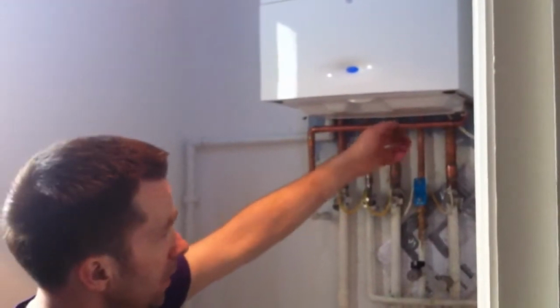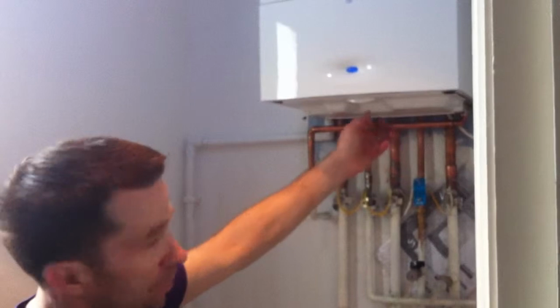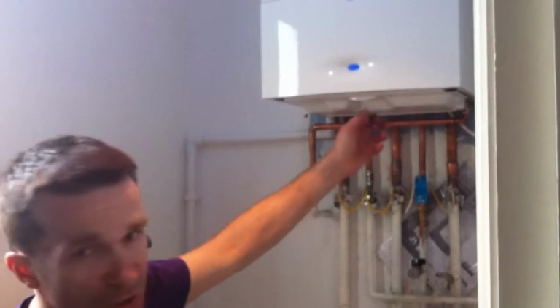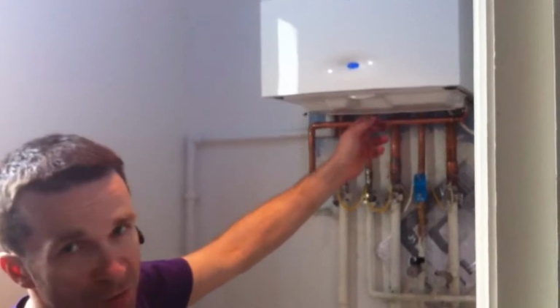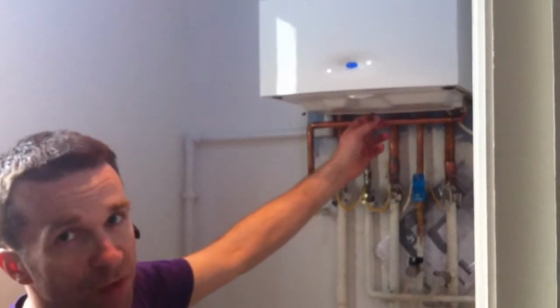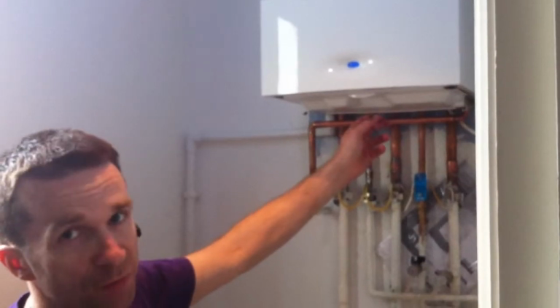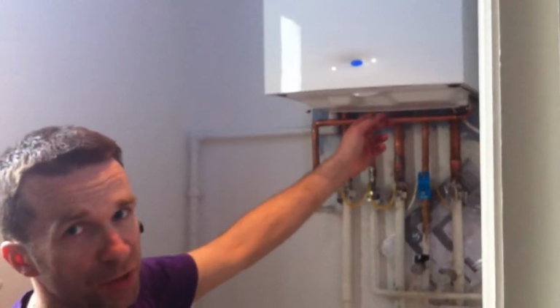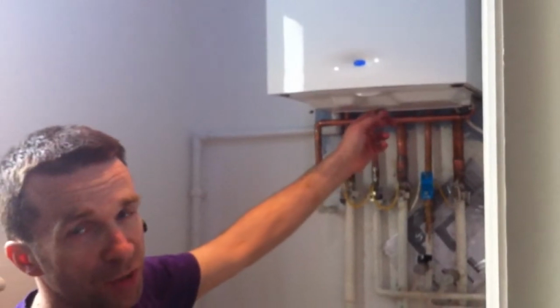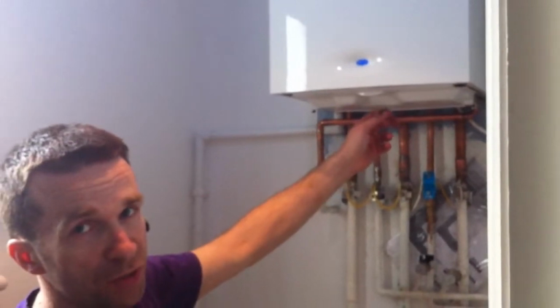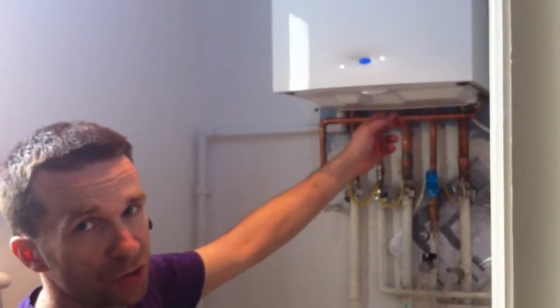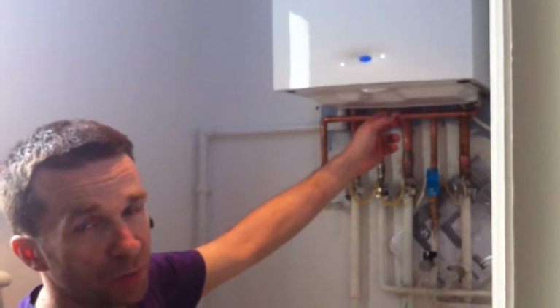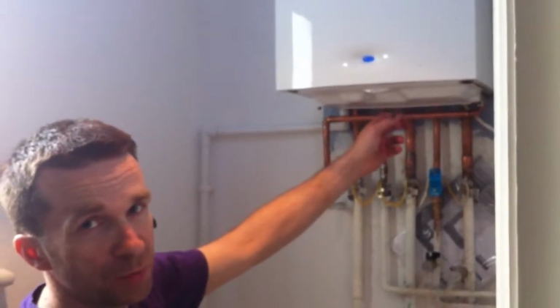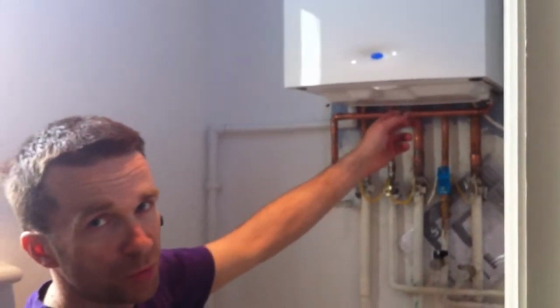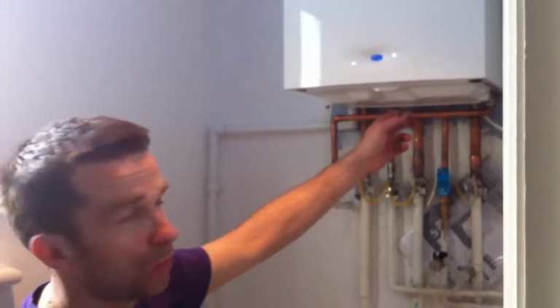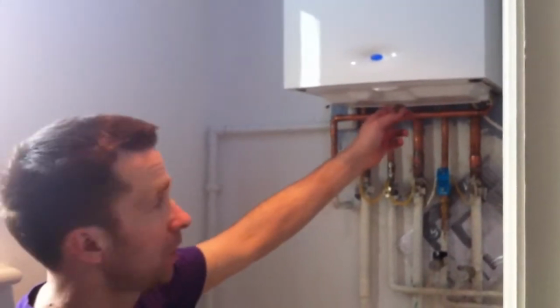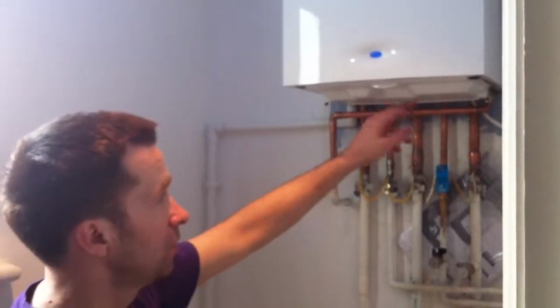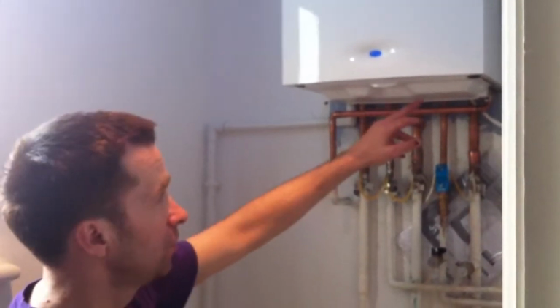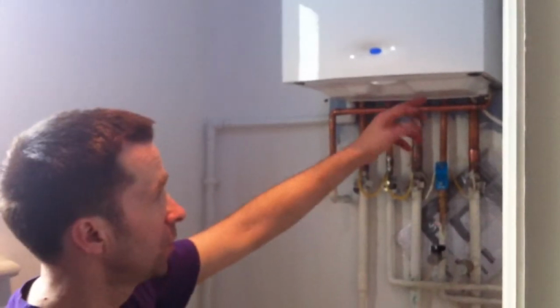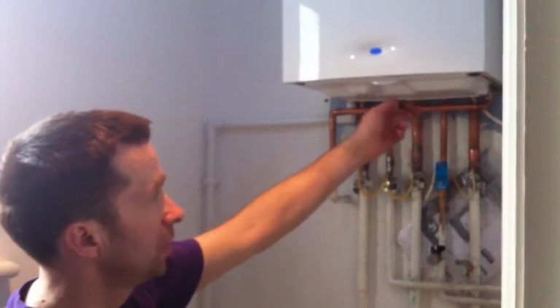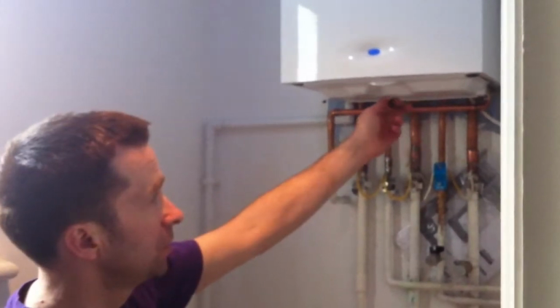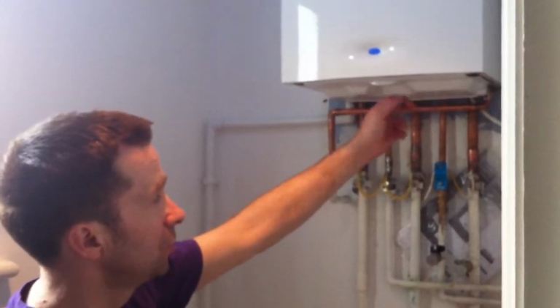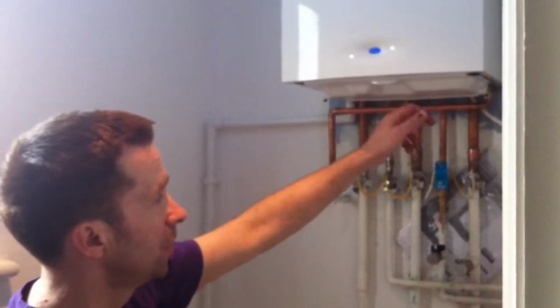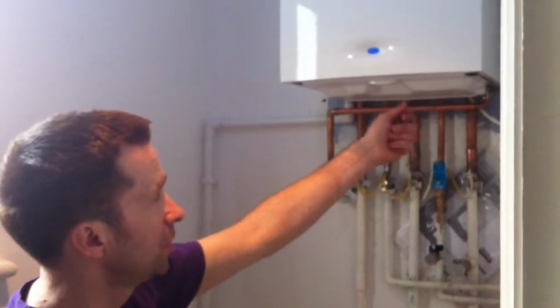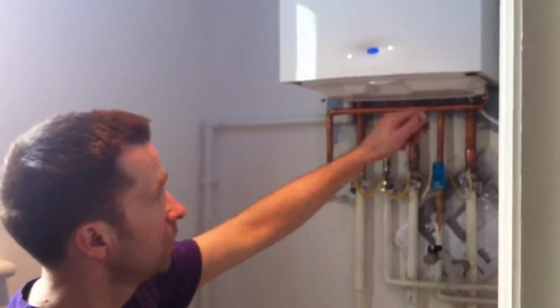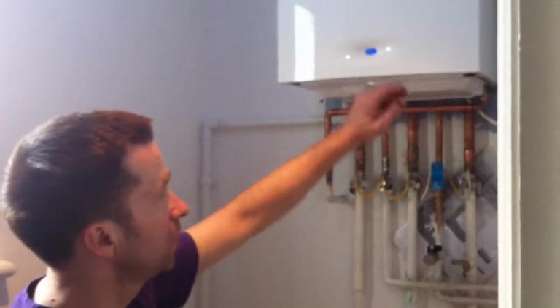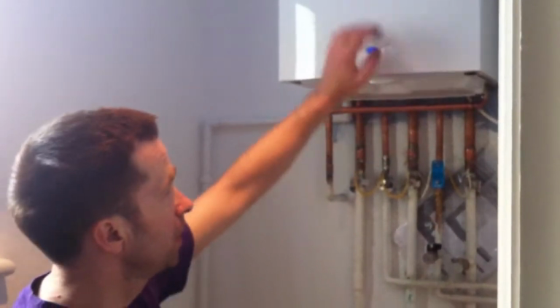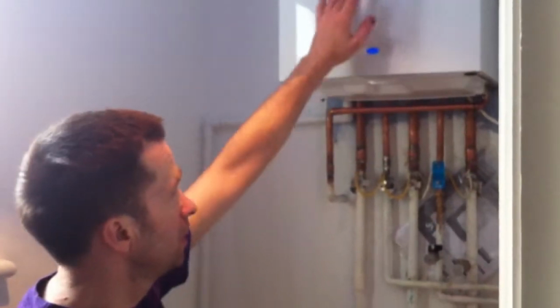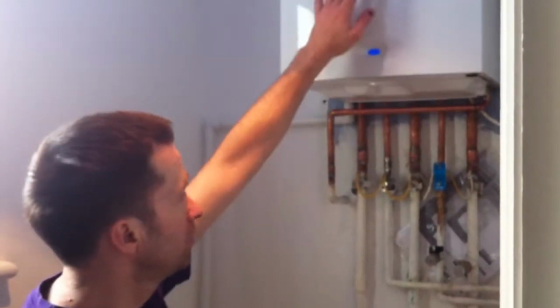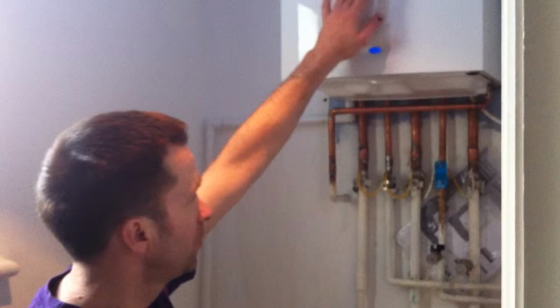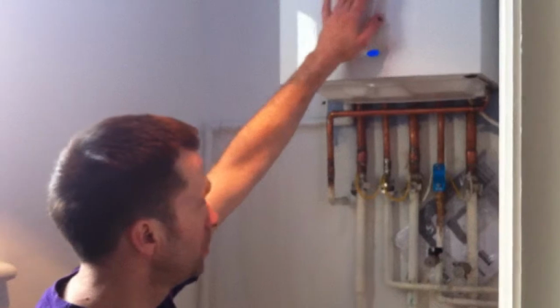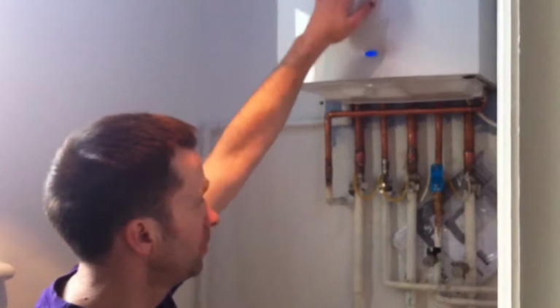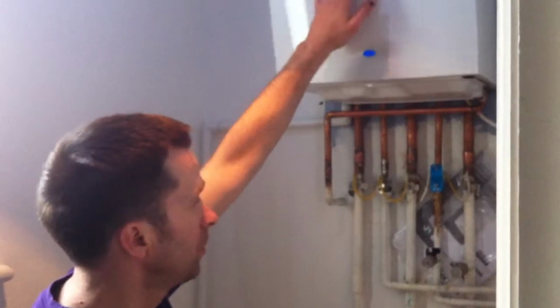If you see our other video on how to top up your boiler, you can find out how to do that. There's a little key mechanism — very simple.